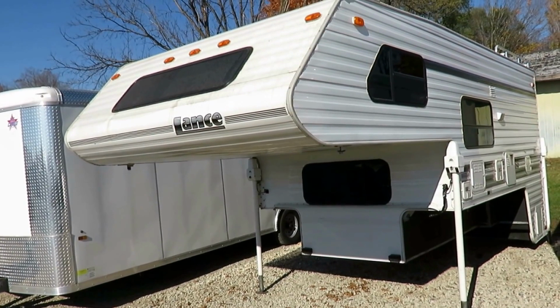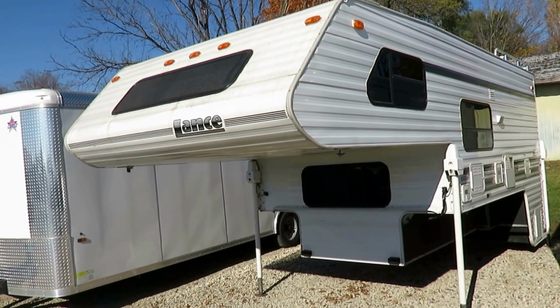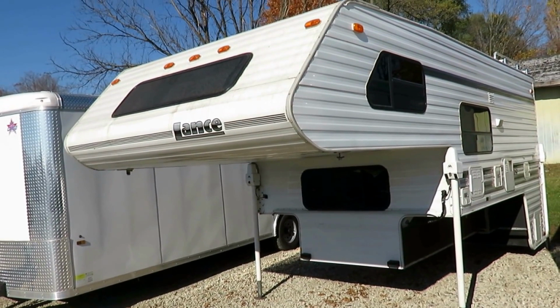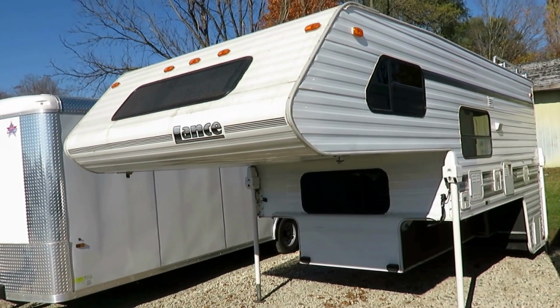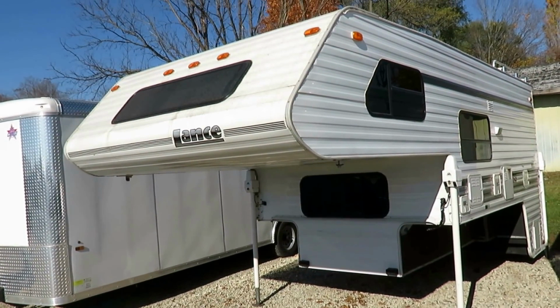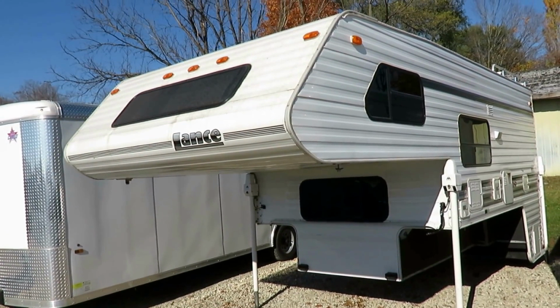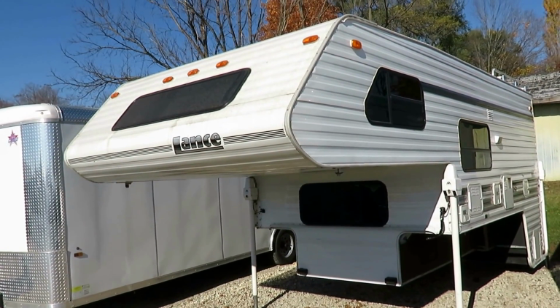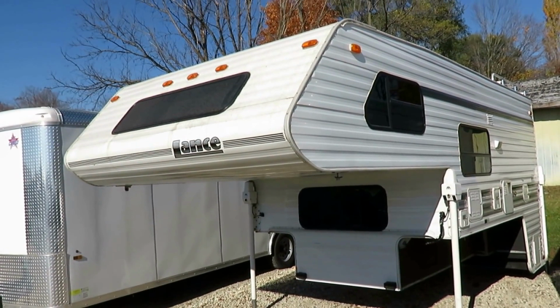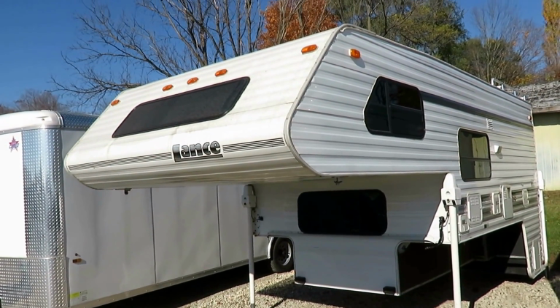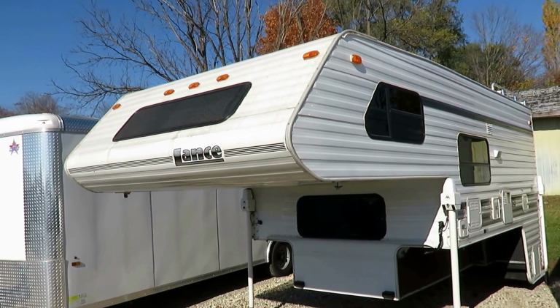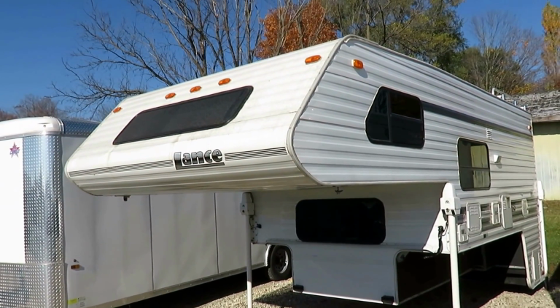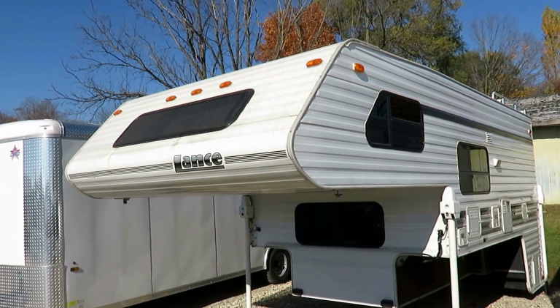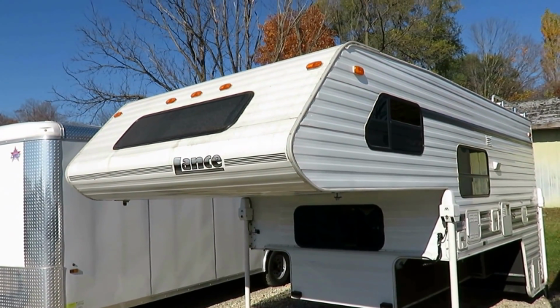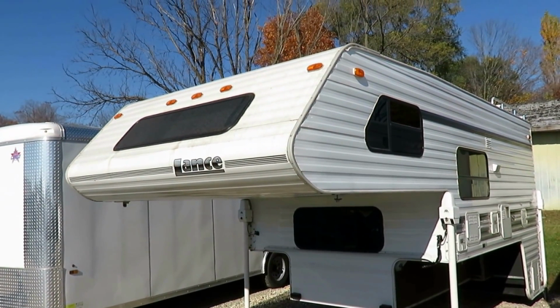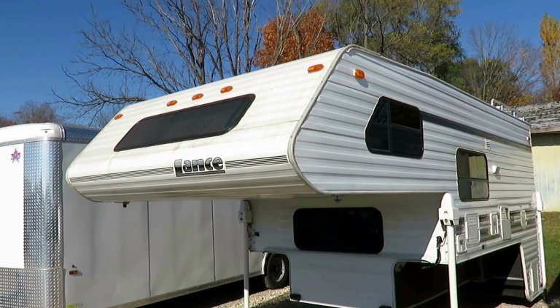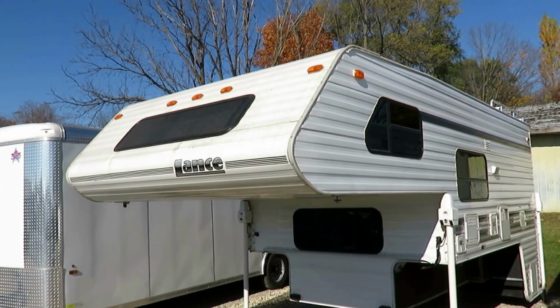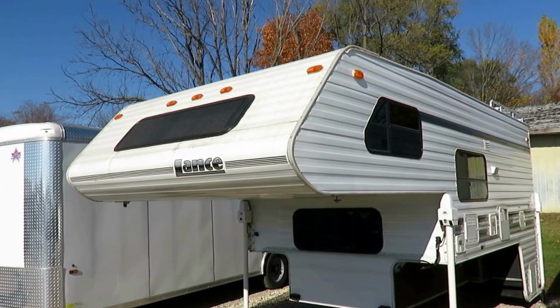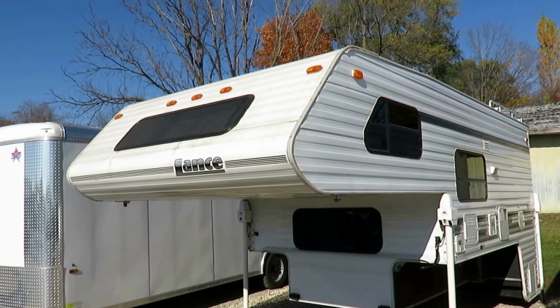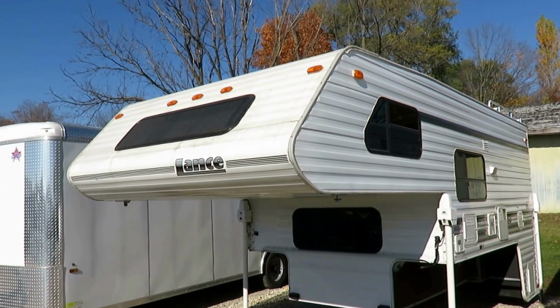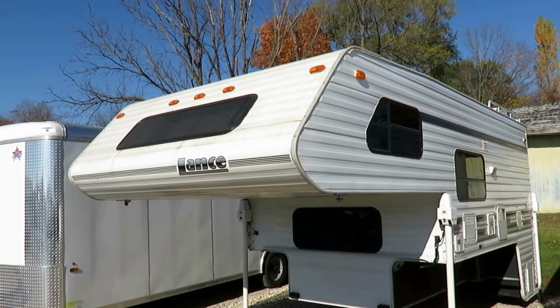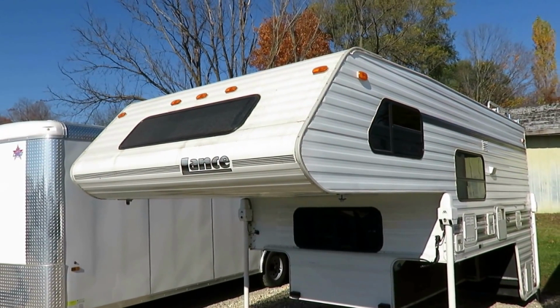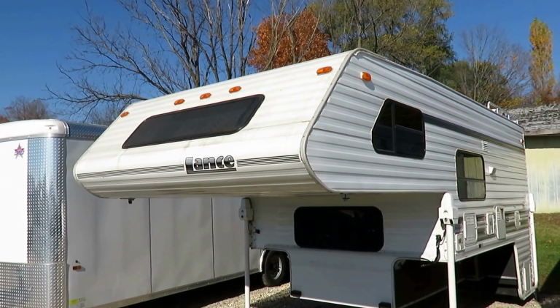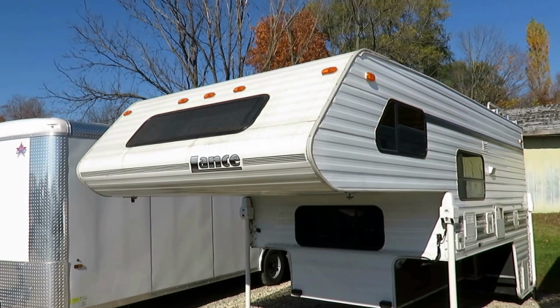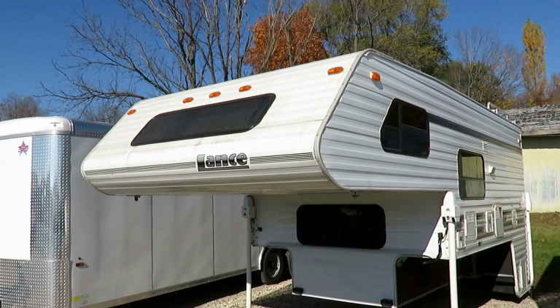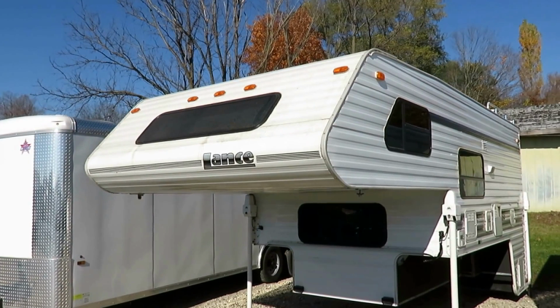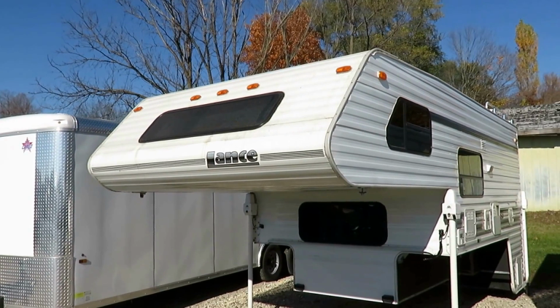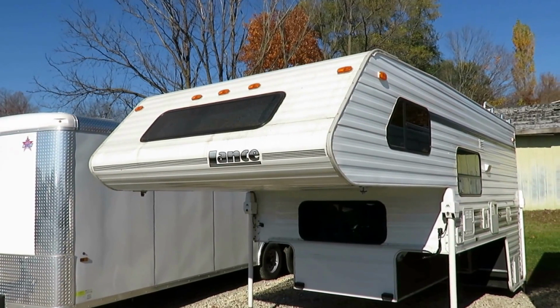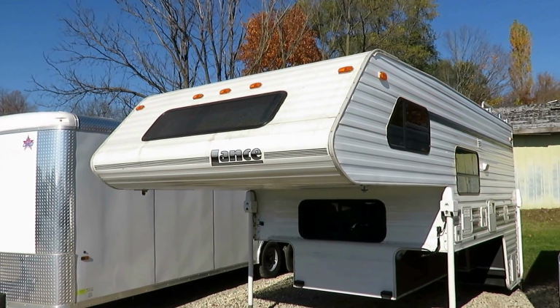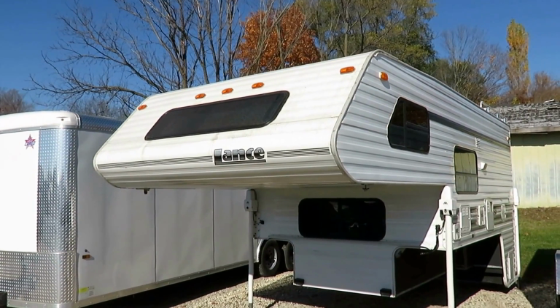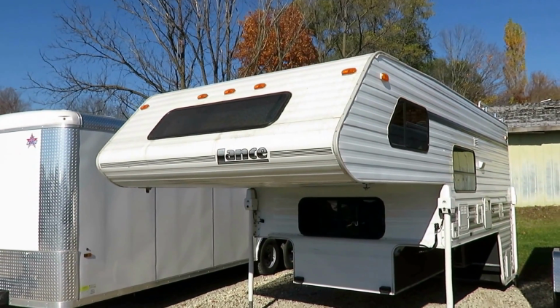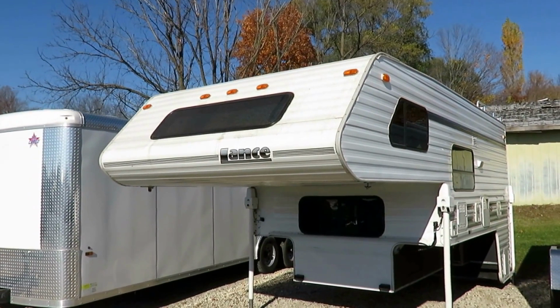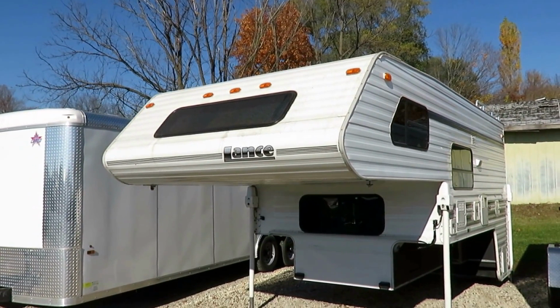Even though we're not a Lance dealer, they're still in my opinion one of the very best truck campers on the market today.